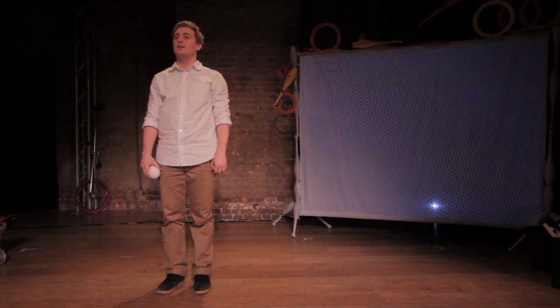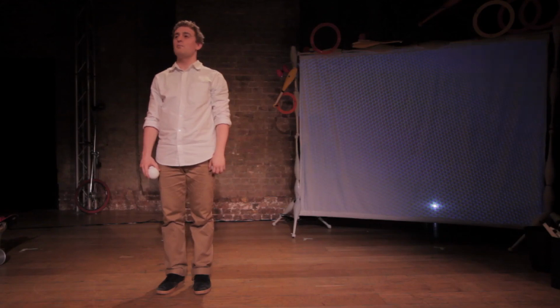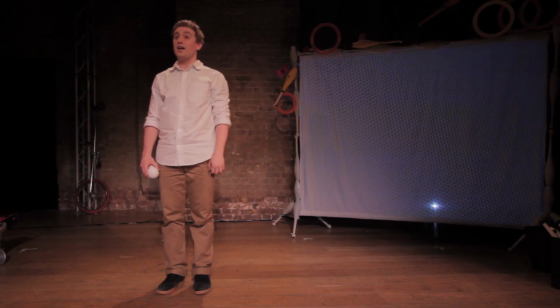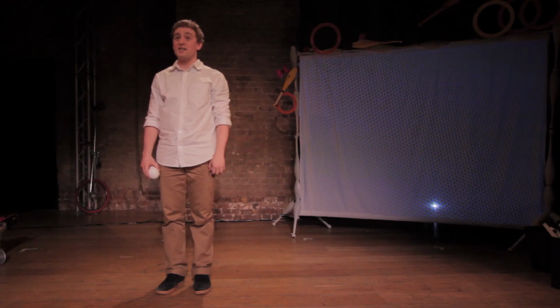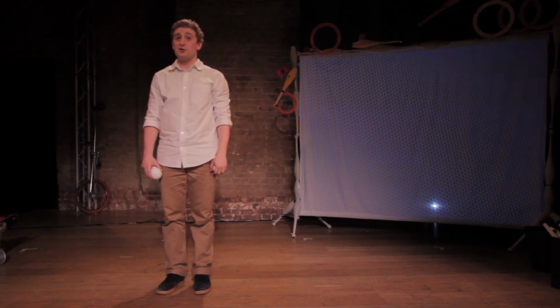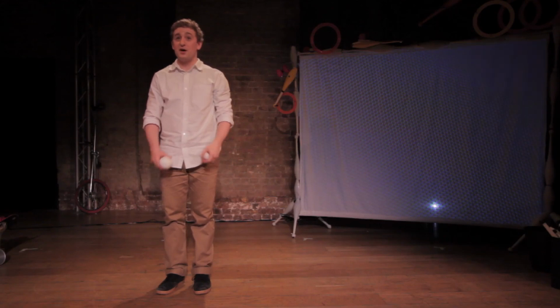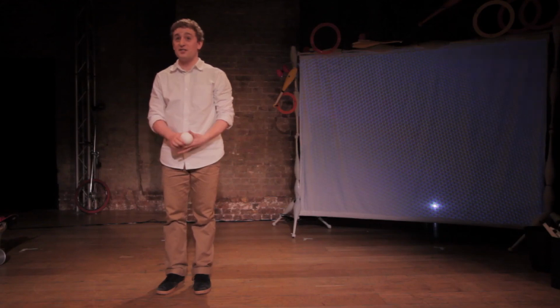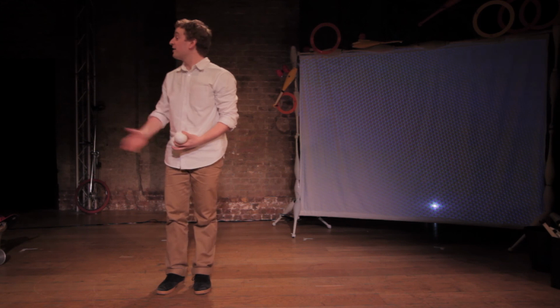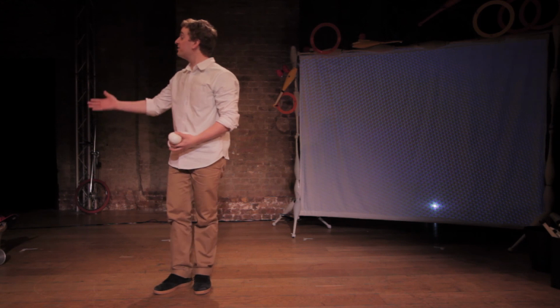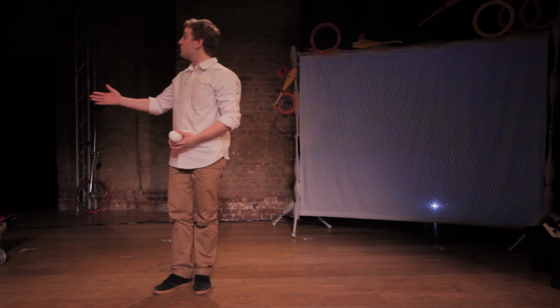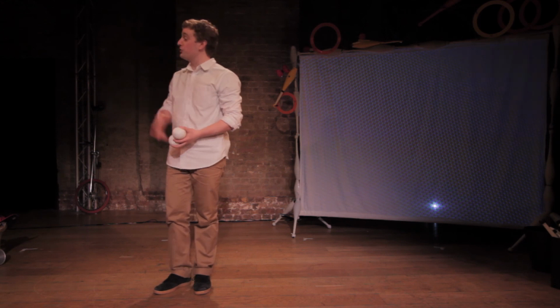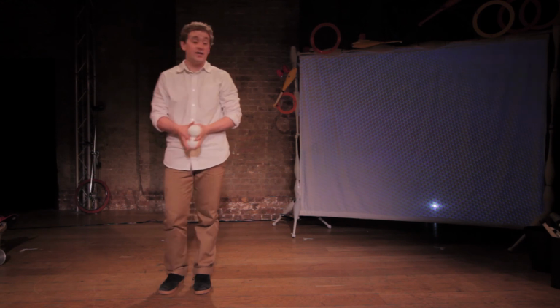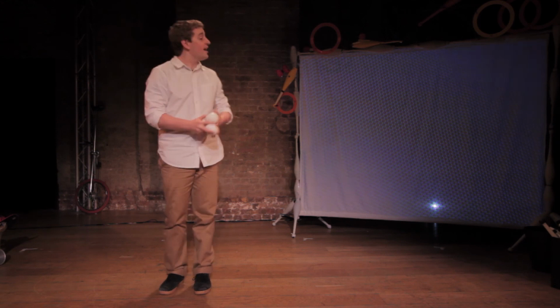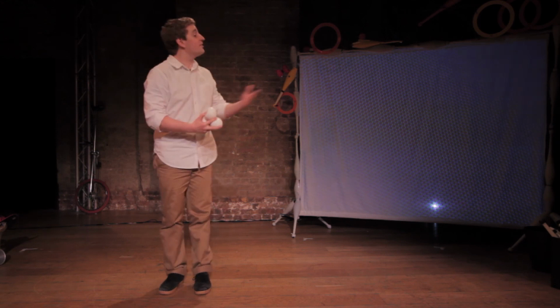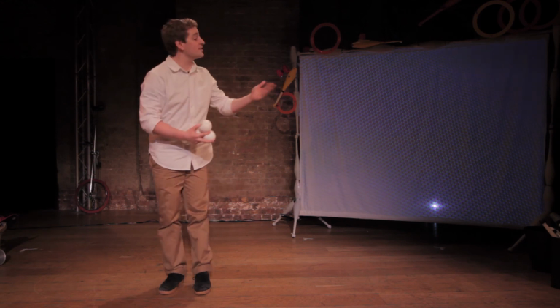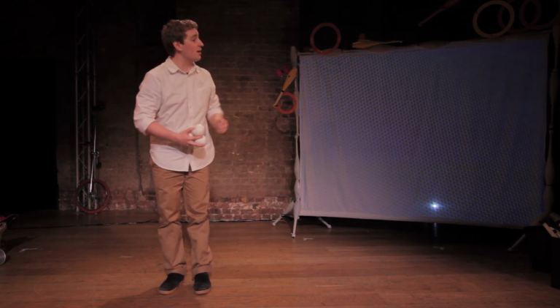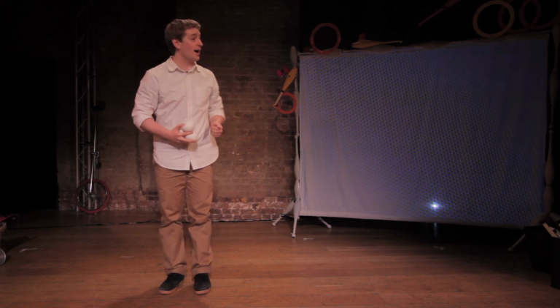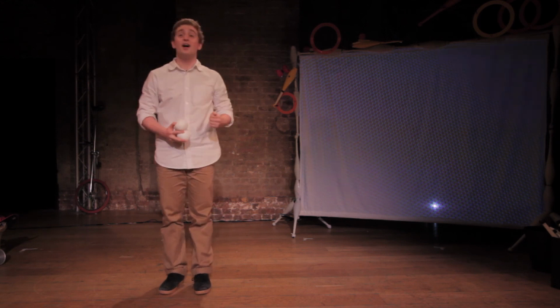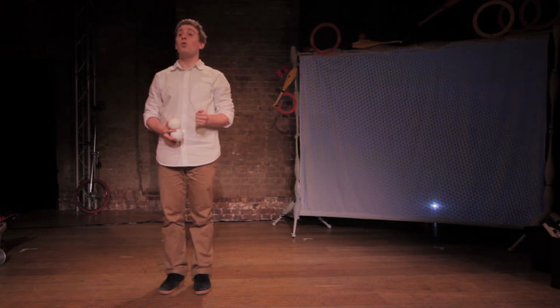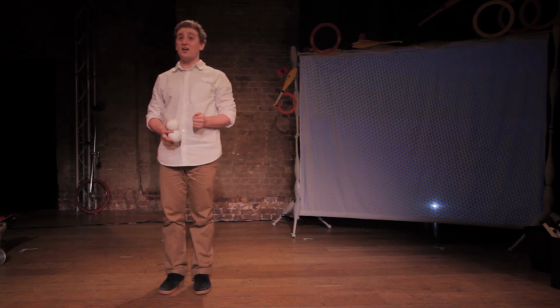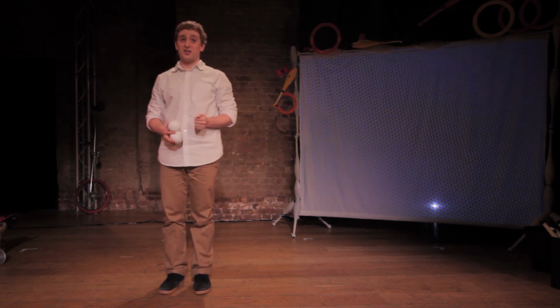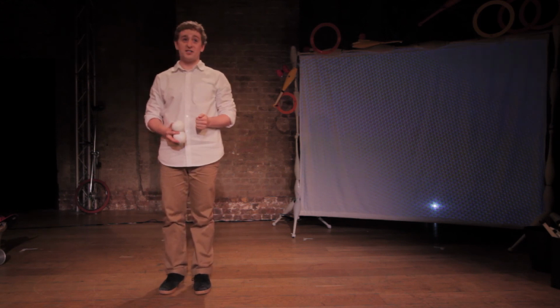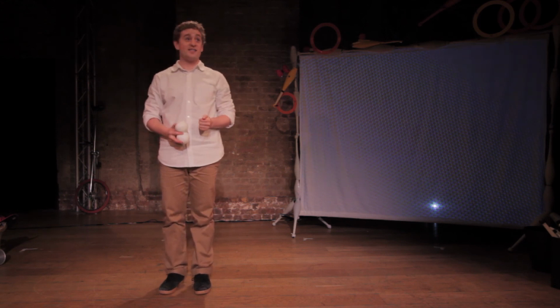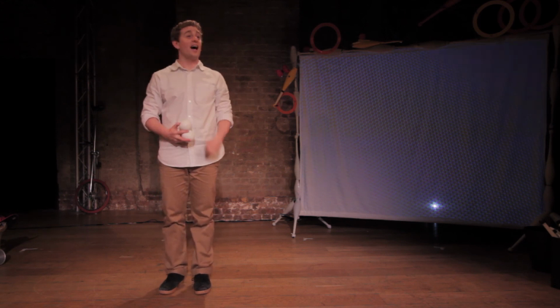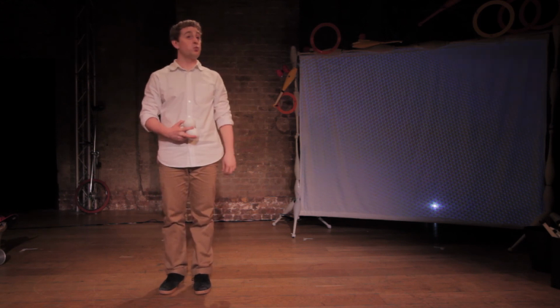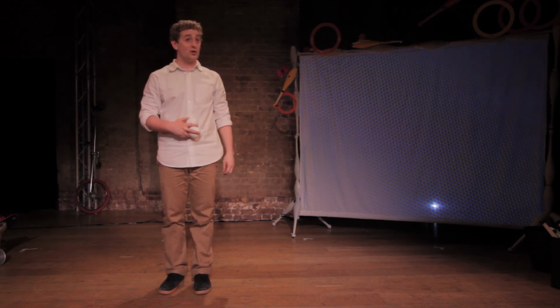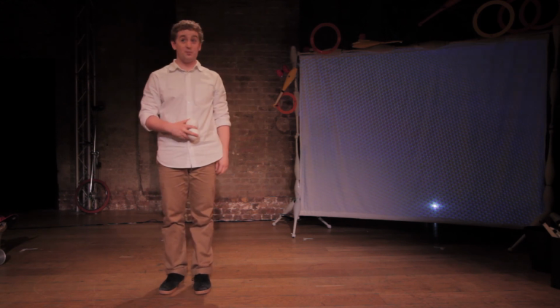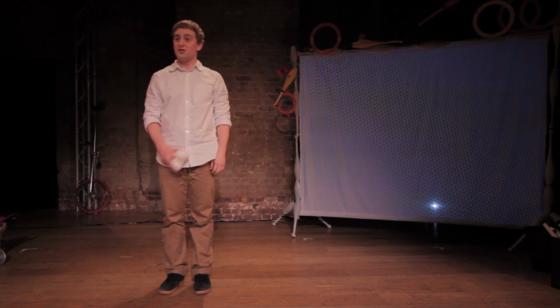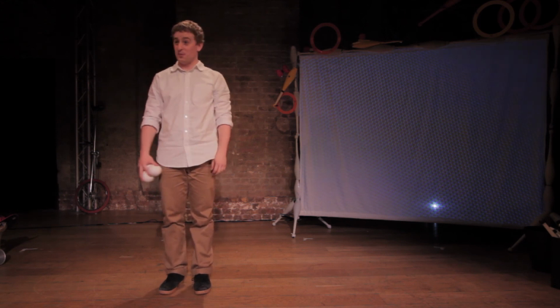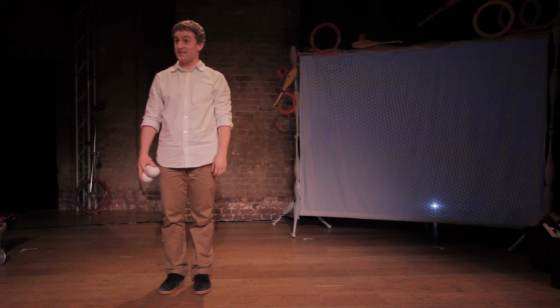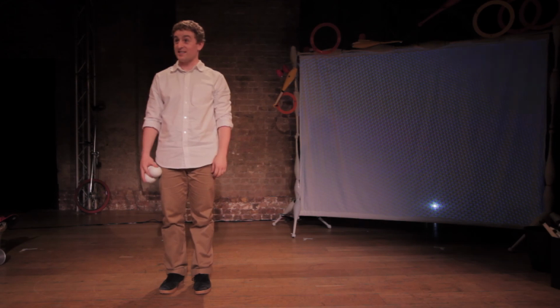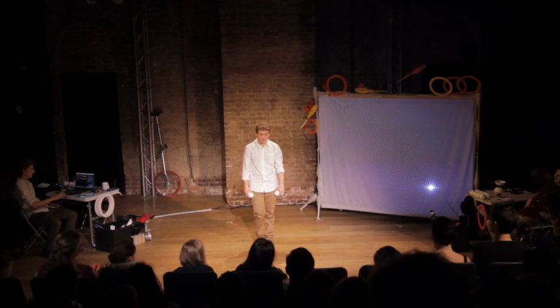My name's Aaron Sparks, this is John Udry, this is Matt Pang — we are Circus Geeks, and welcome to Beta Testing. Thank you.